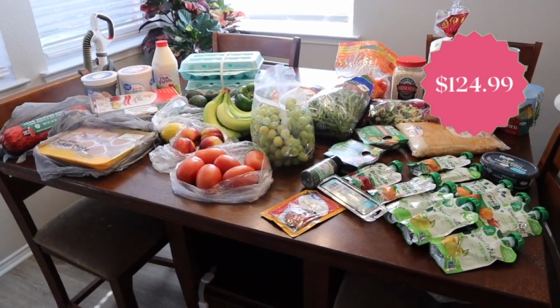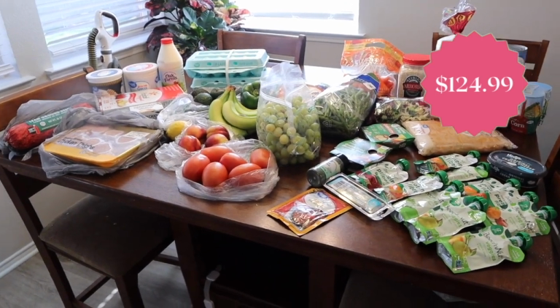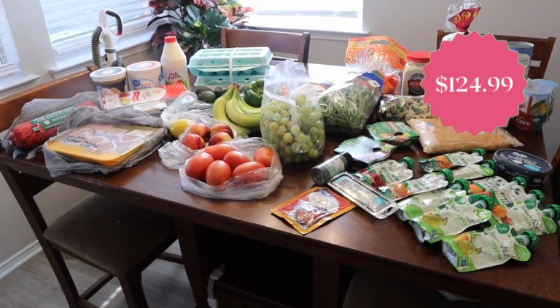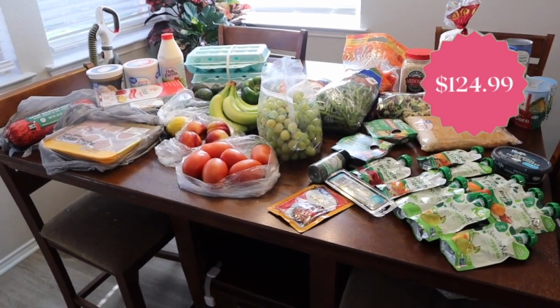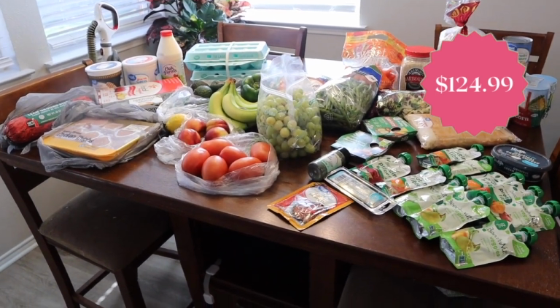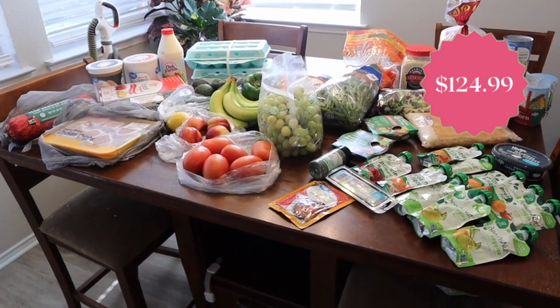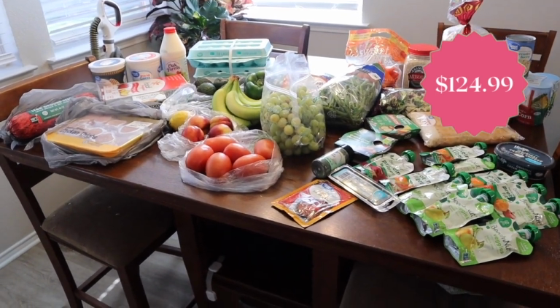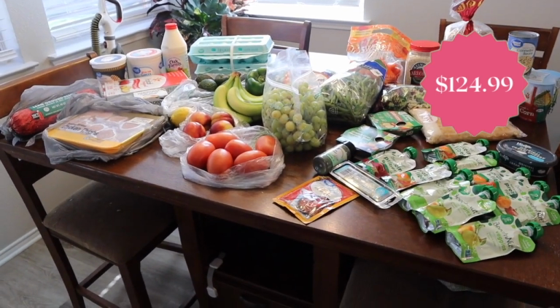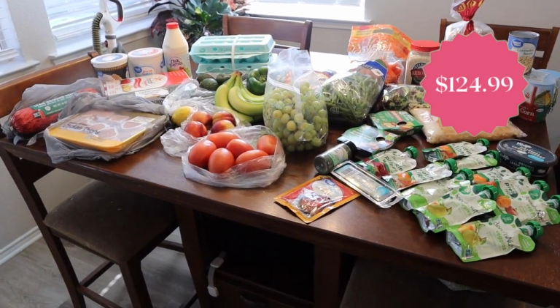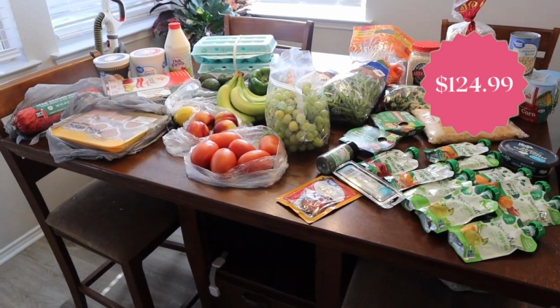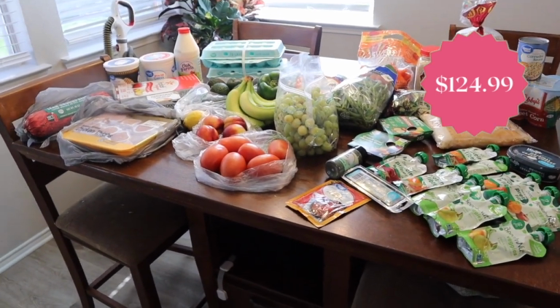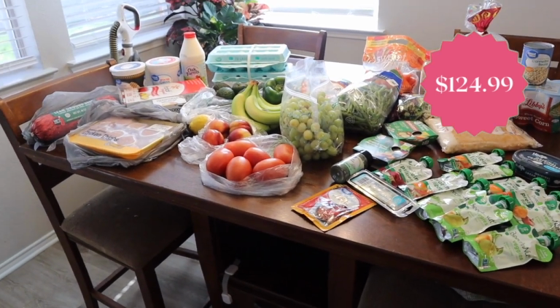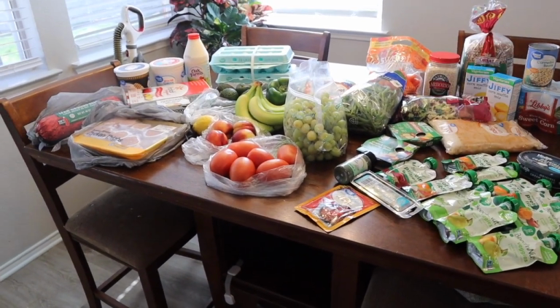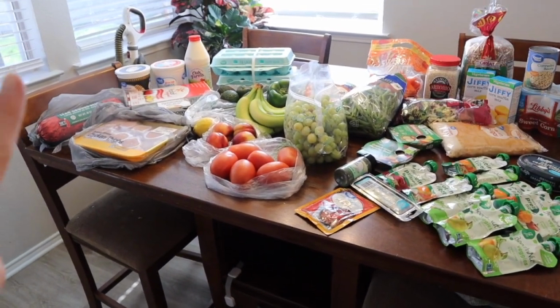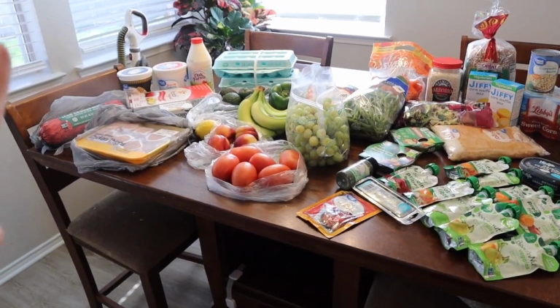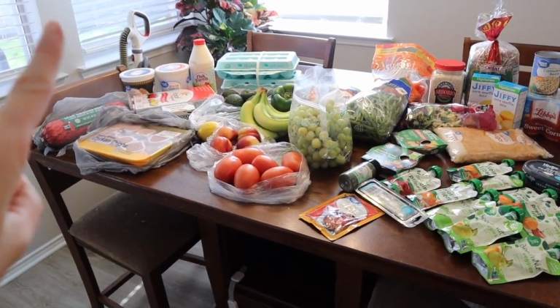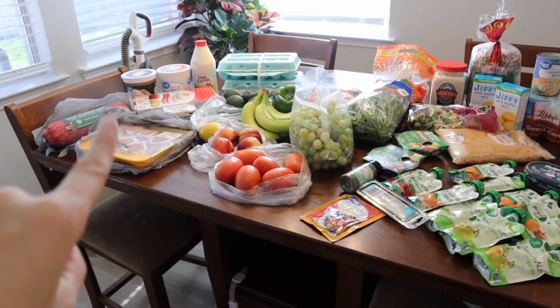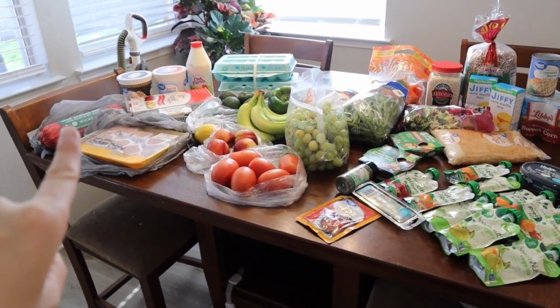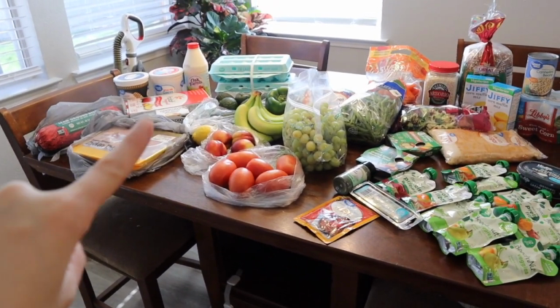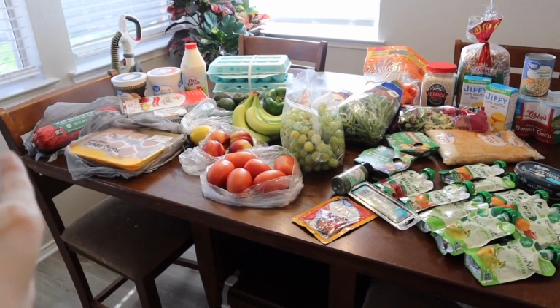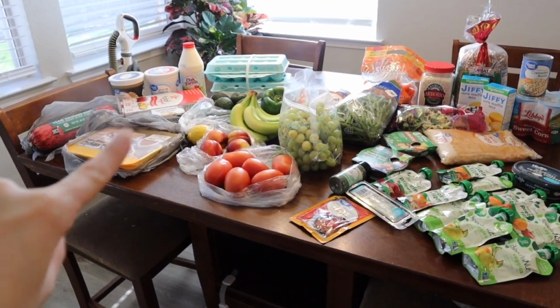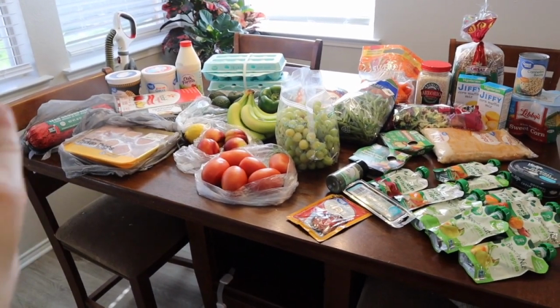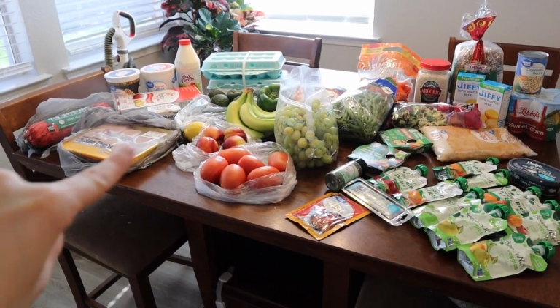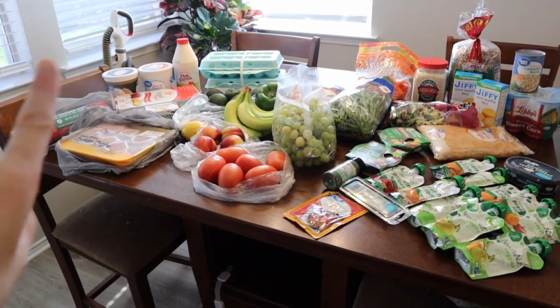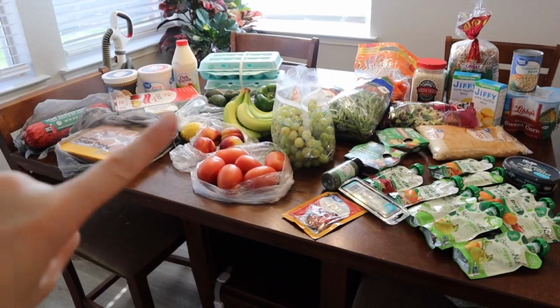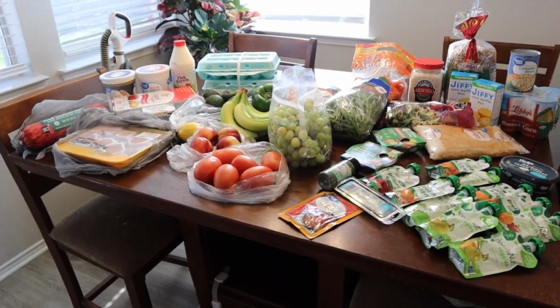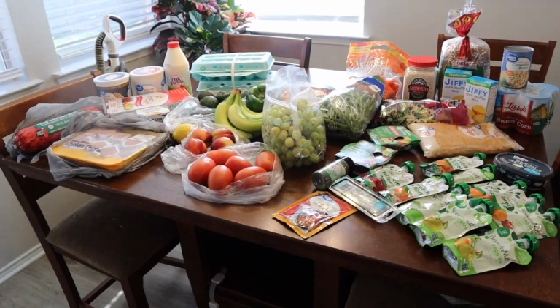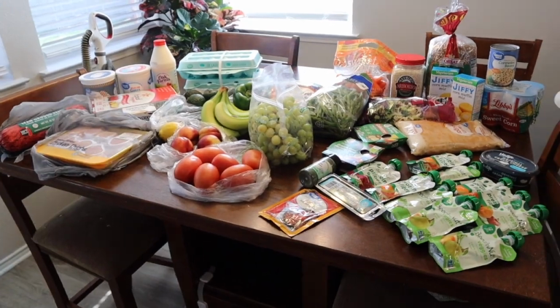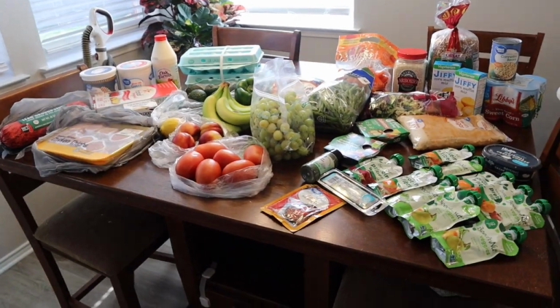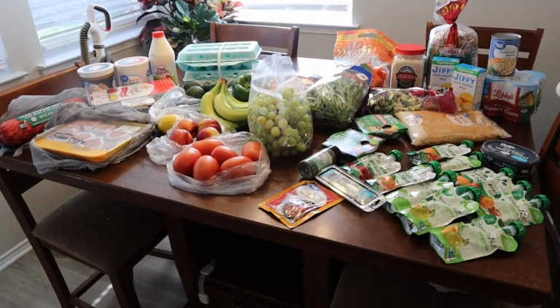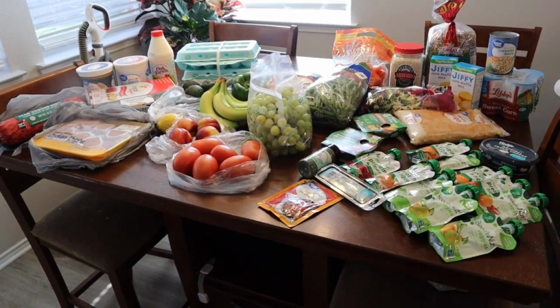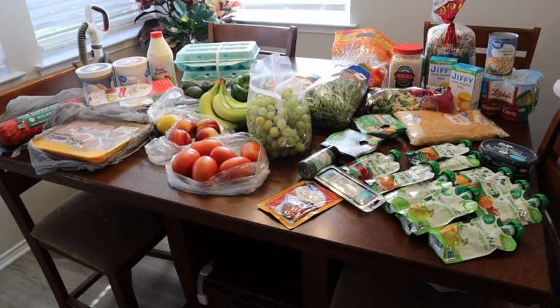All of this was right at $125. Hopefully I won't have to buy much meat for the rest of the month, but we'll see.